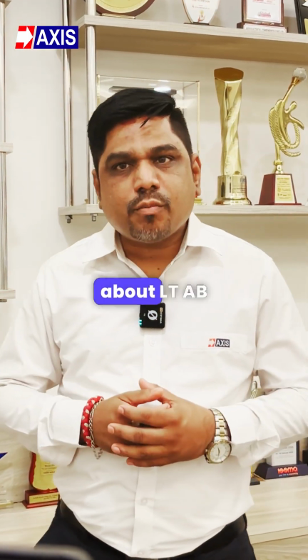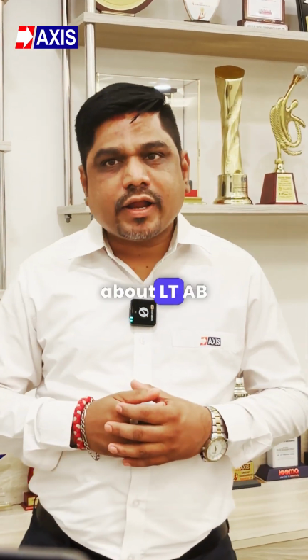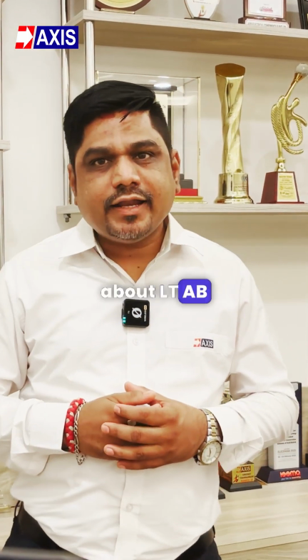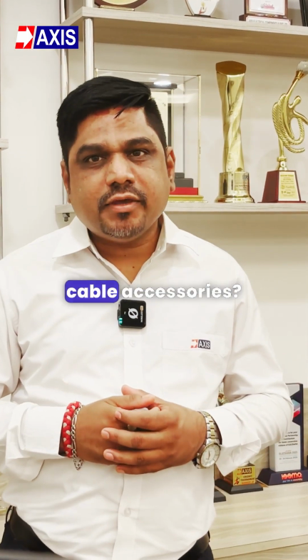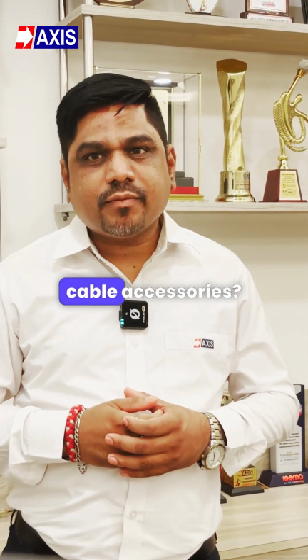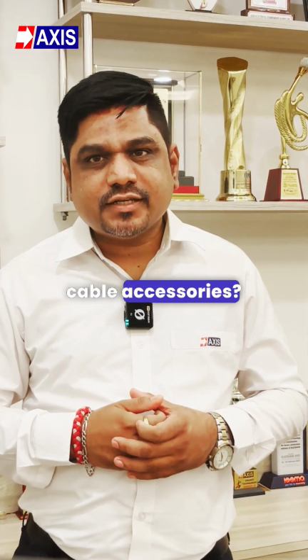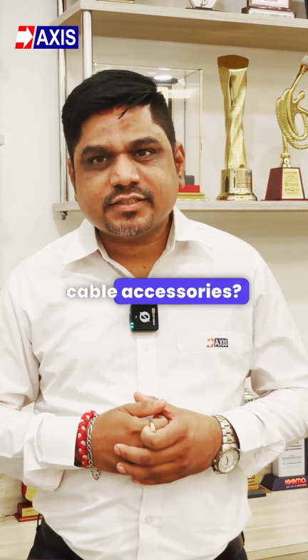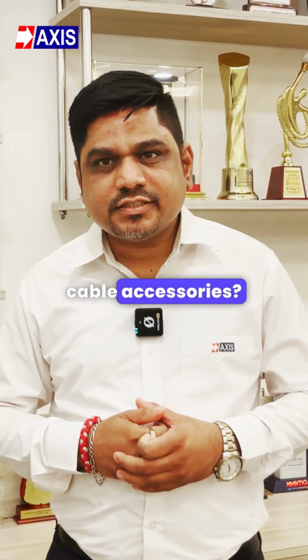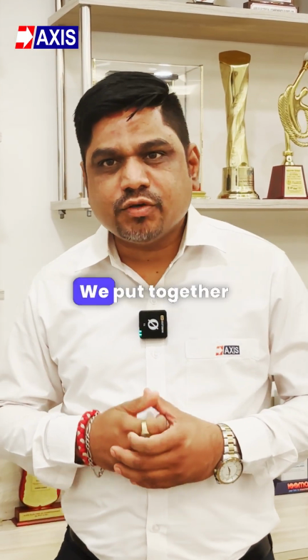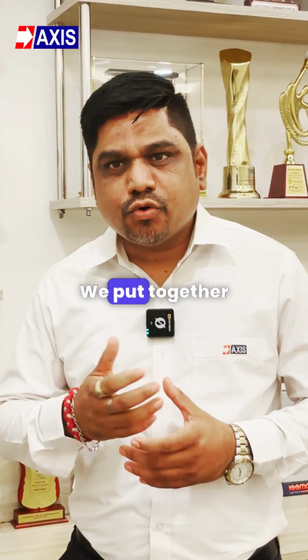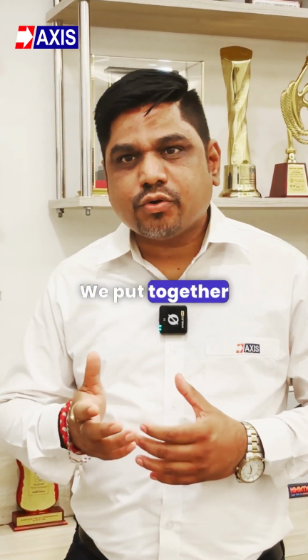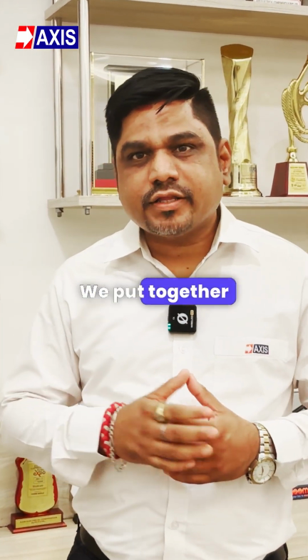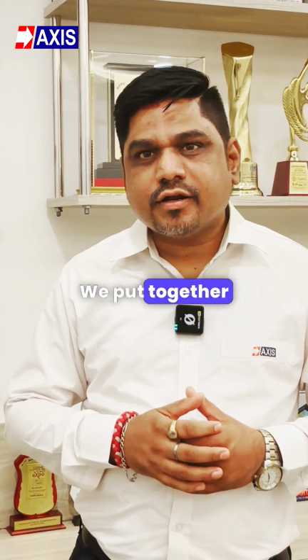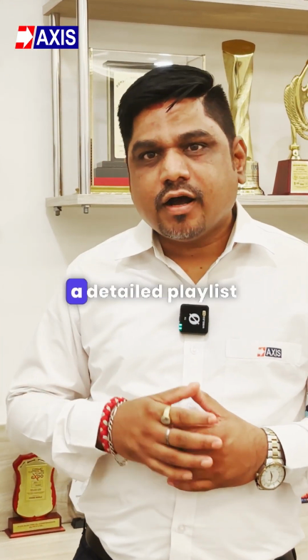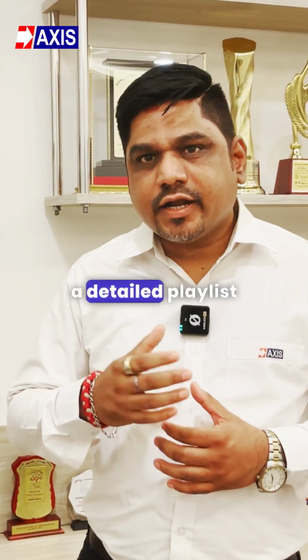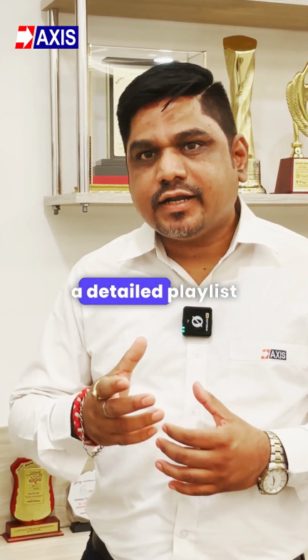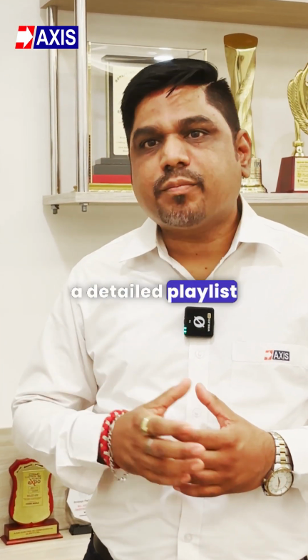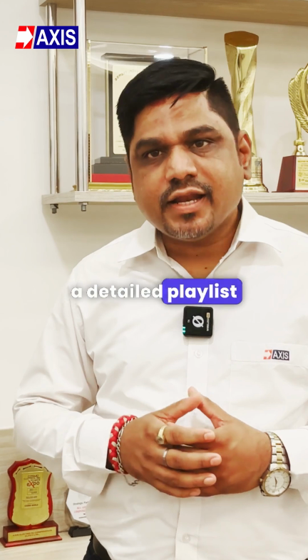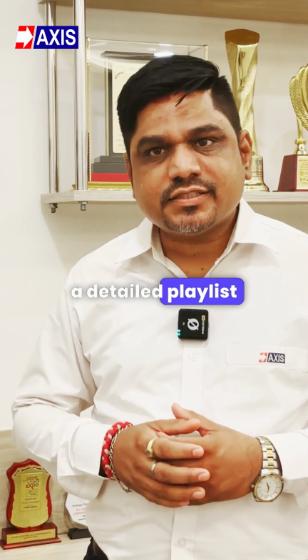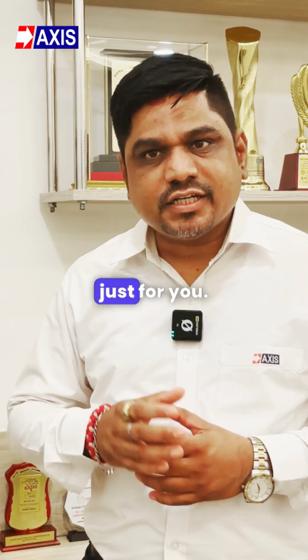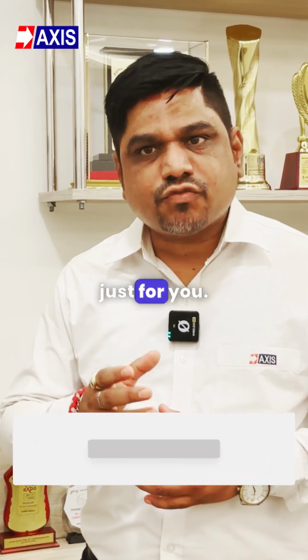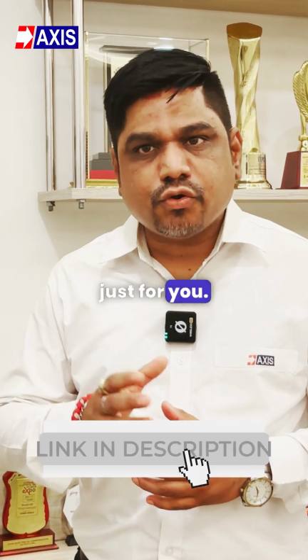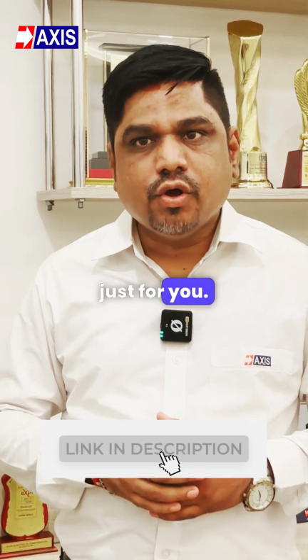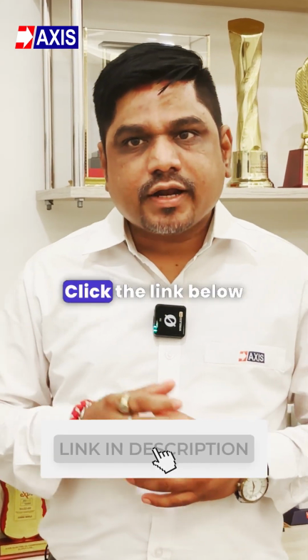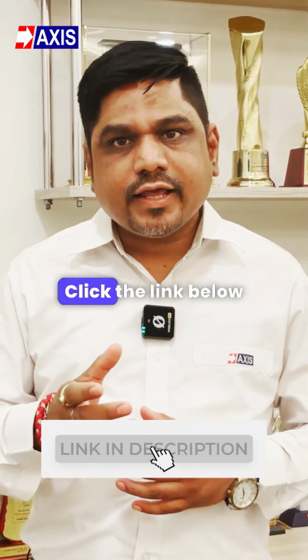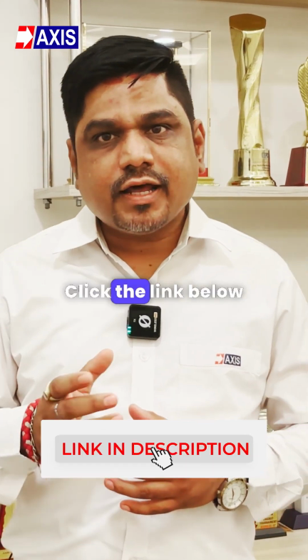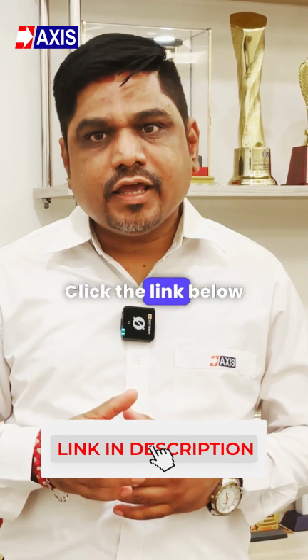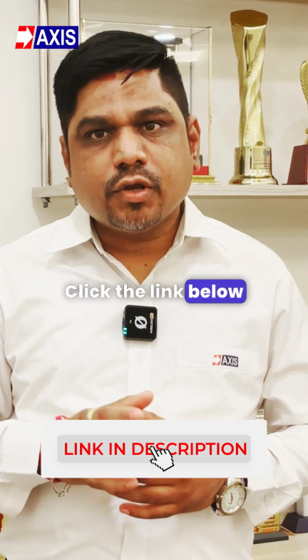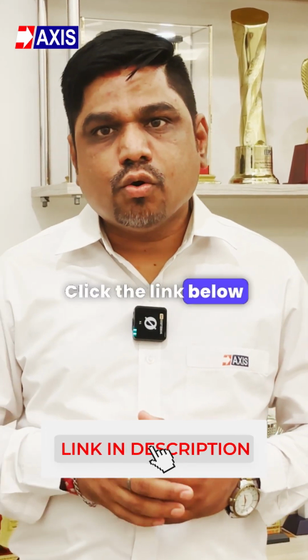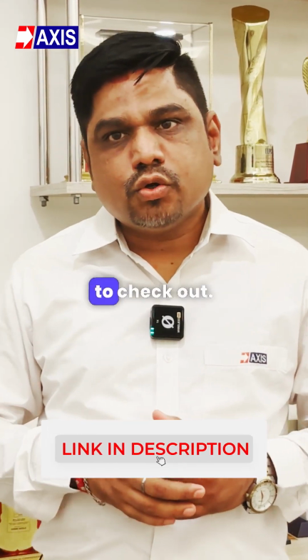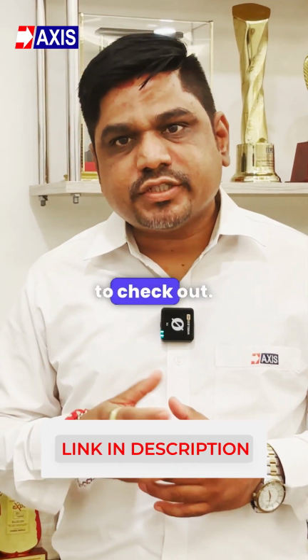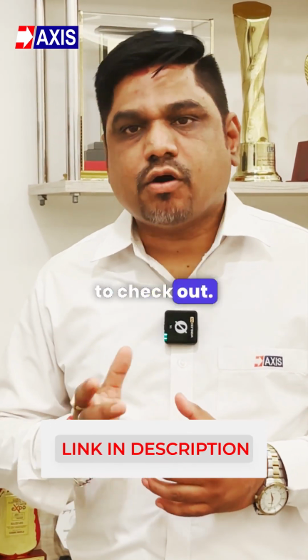Wanted to learn more about LTAB cable accessories? We've put together a detailed playlist just for you — click the link below to check it out.